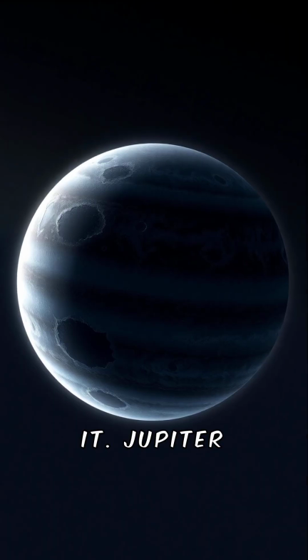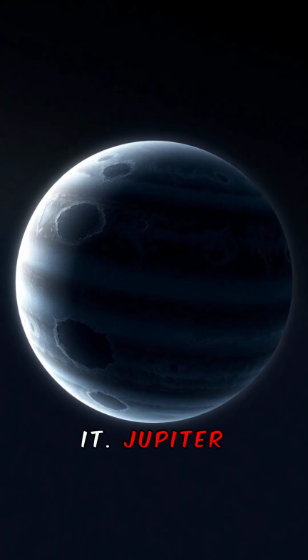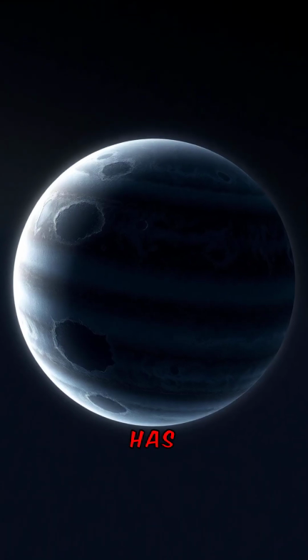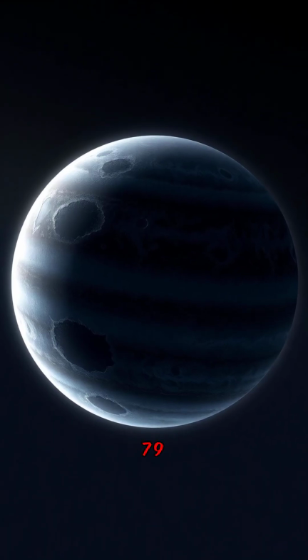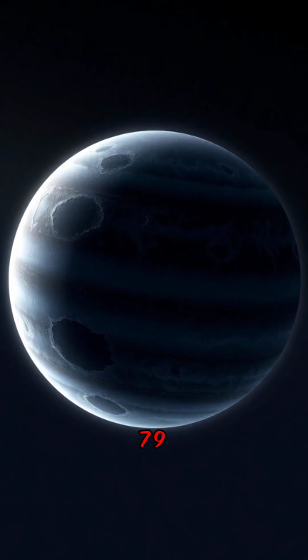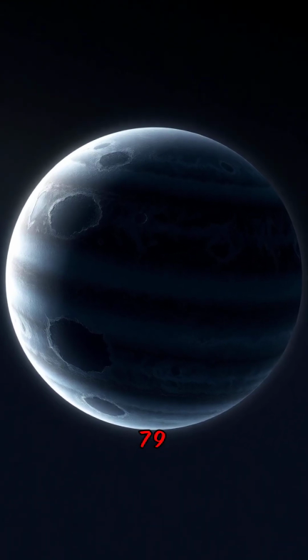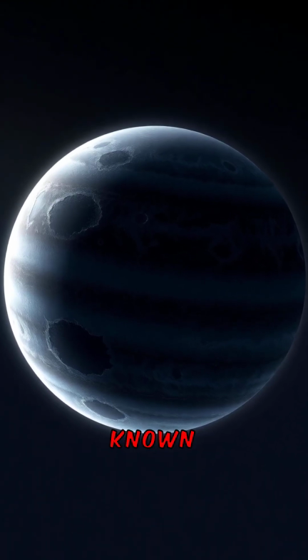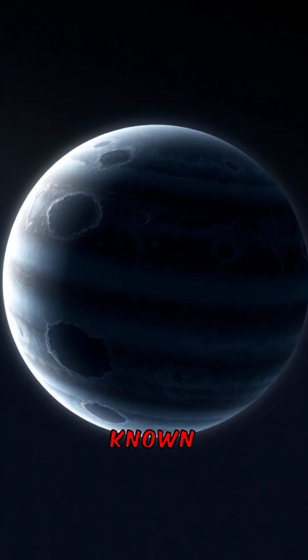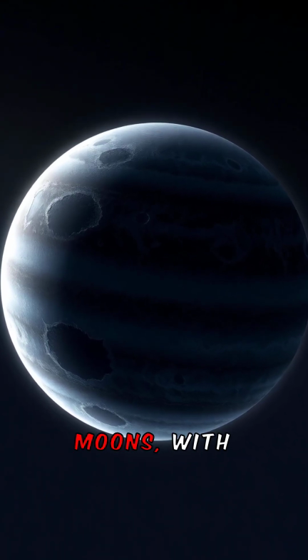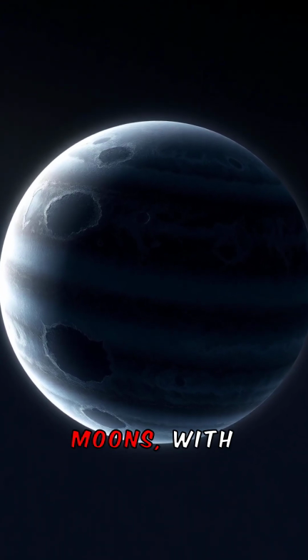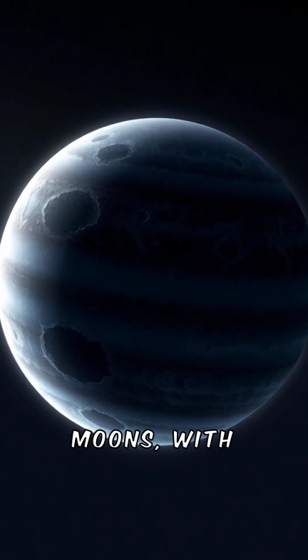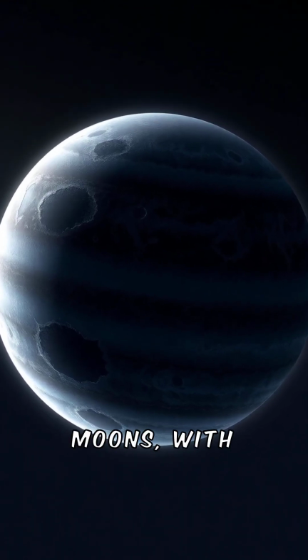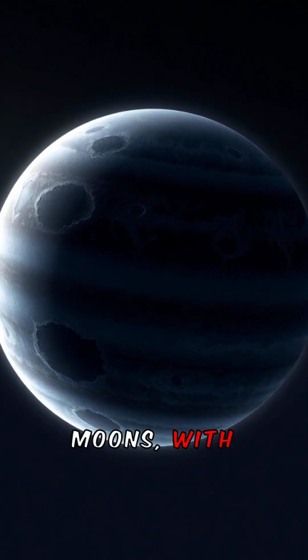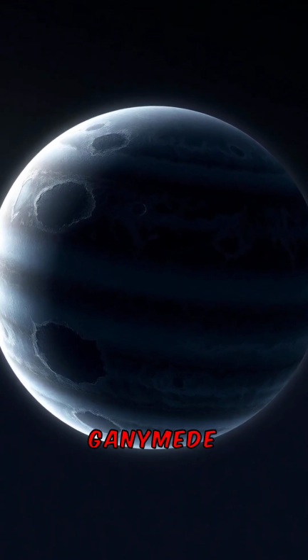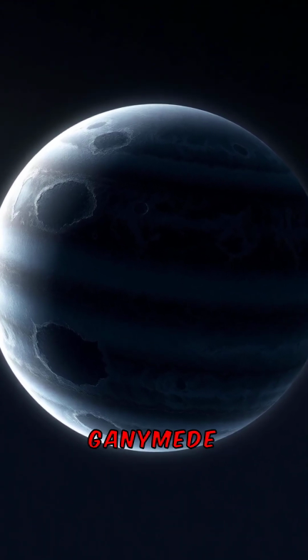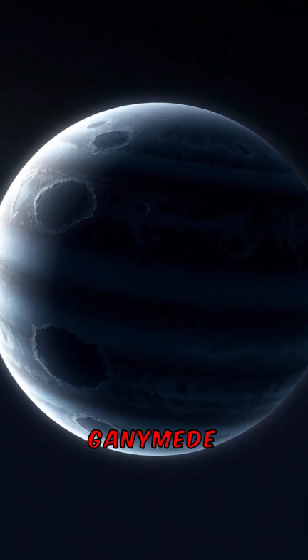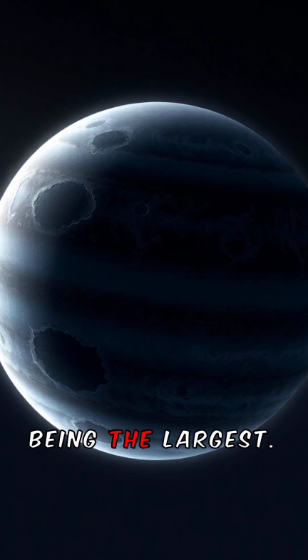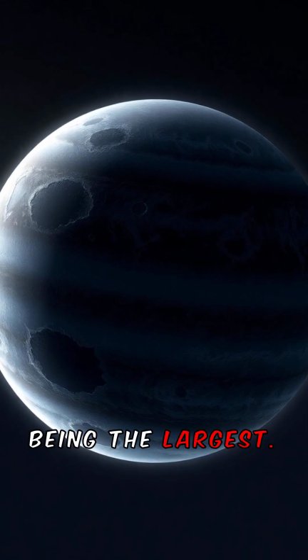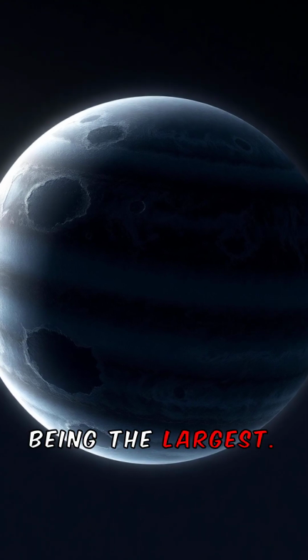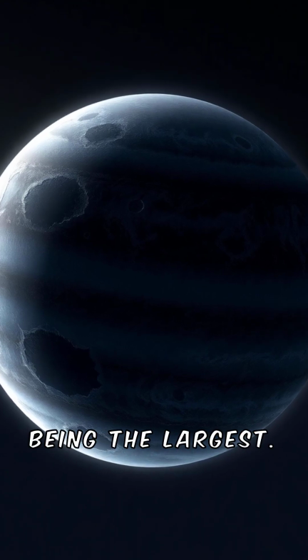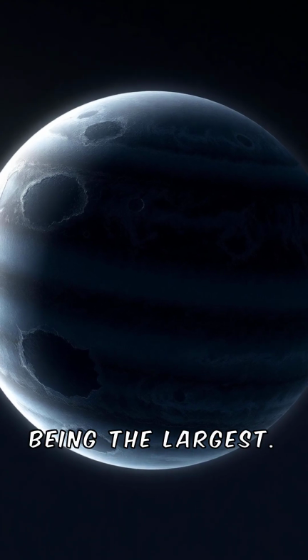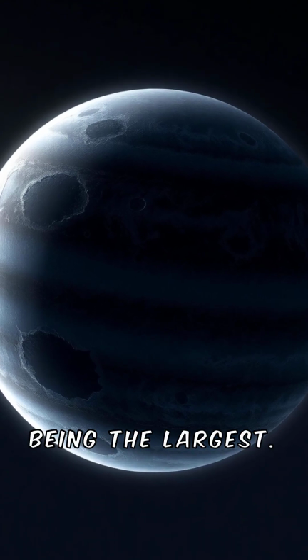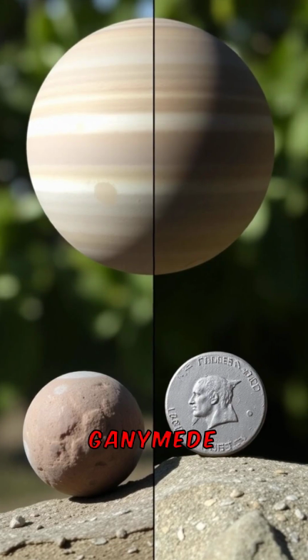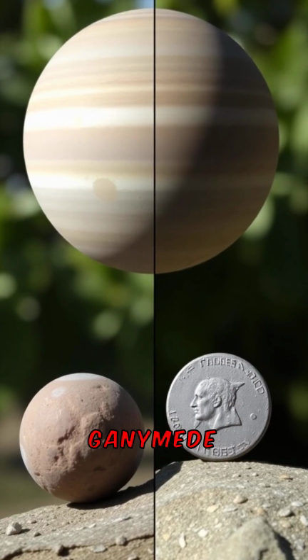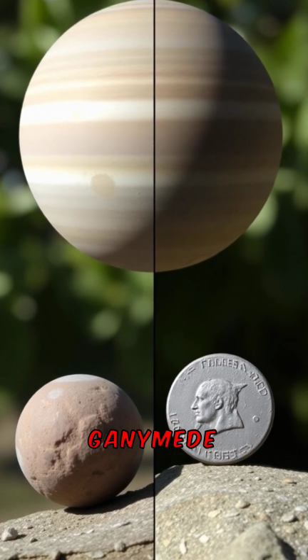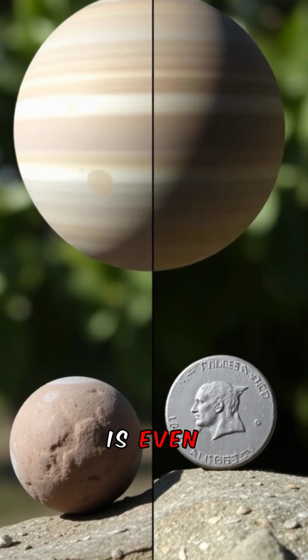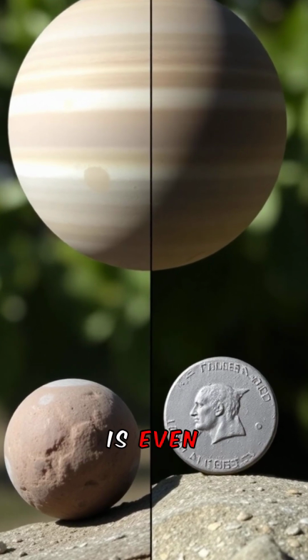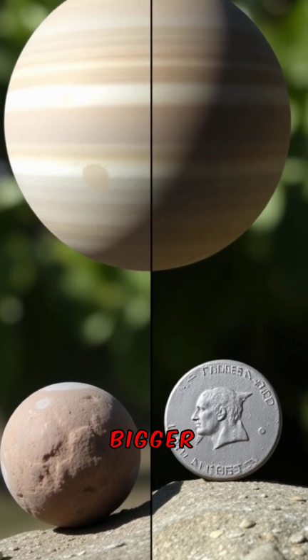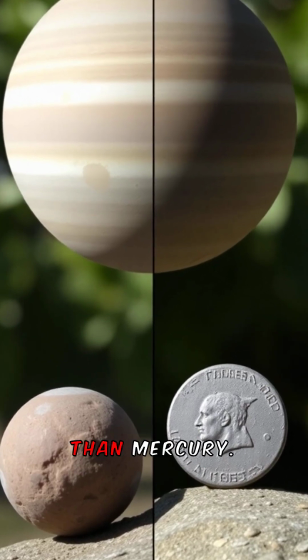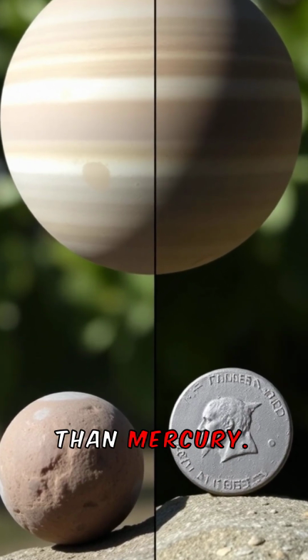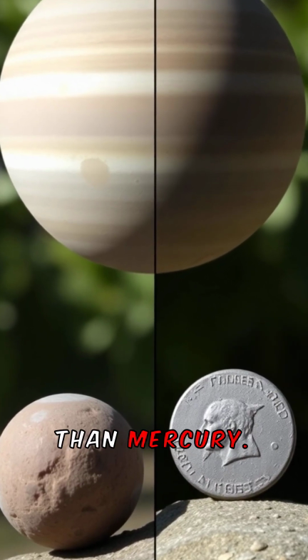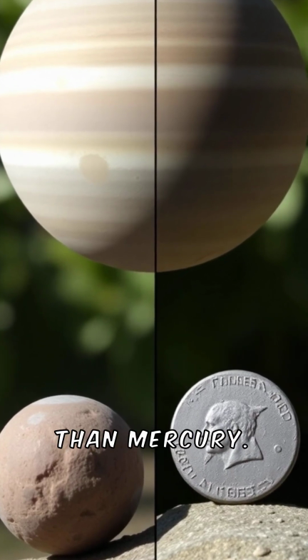Jupiter has 79 known moons, with Ganymede being the largest. Ganymede is even bigger than Mercury.